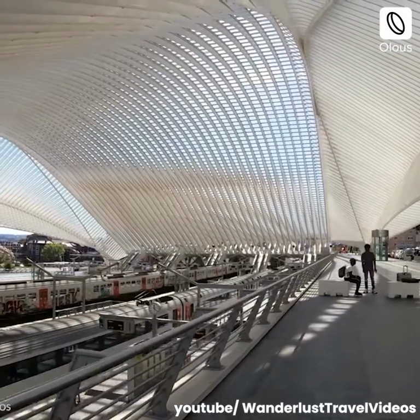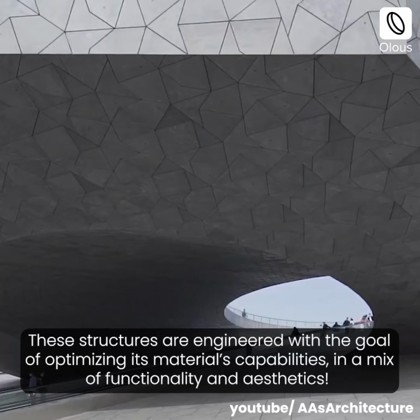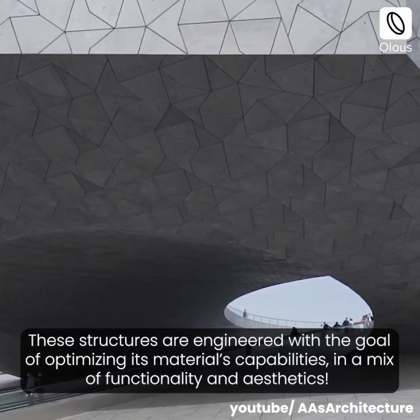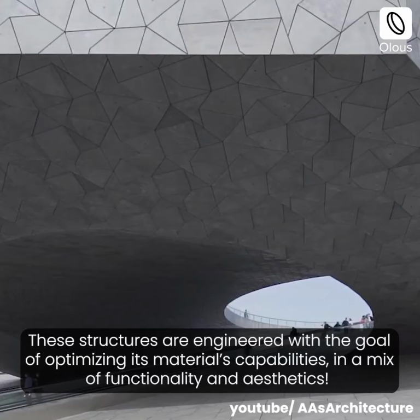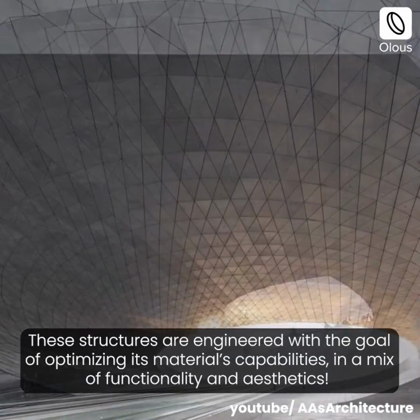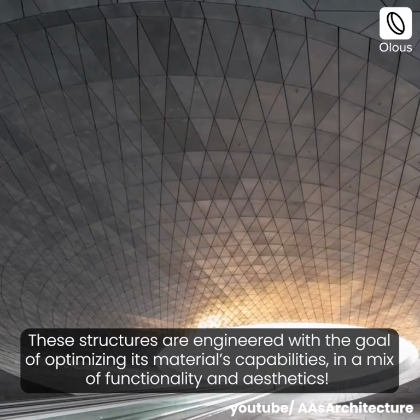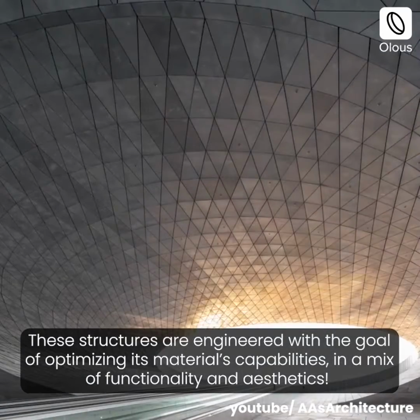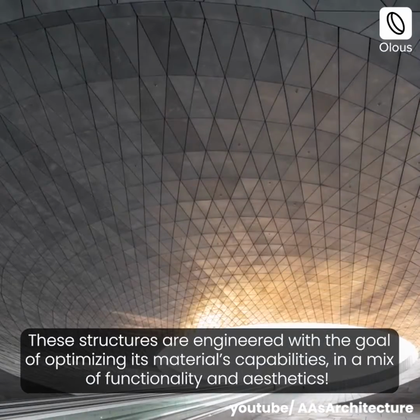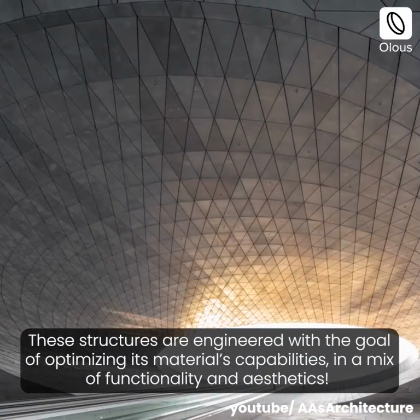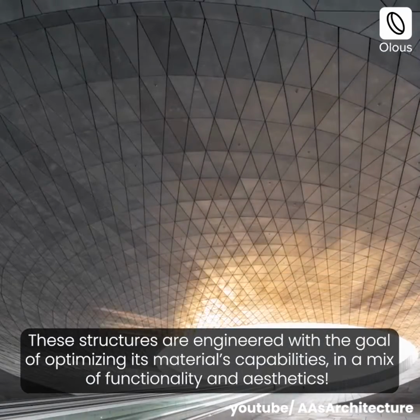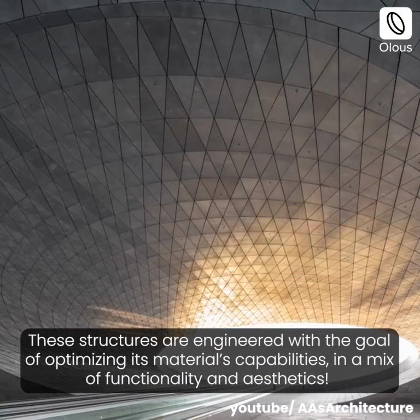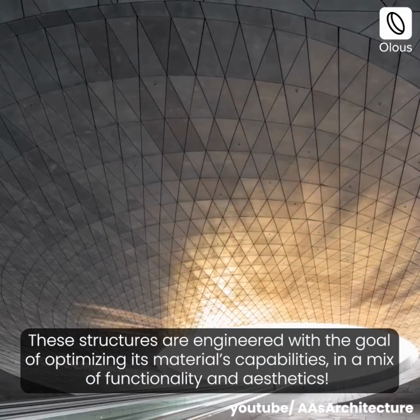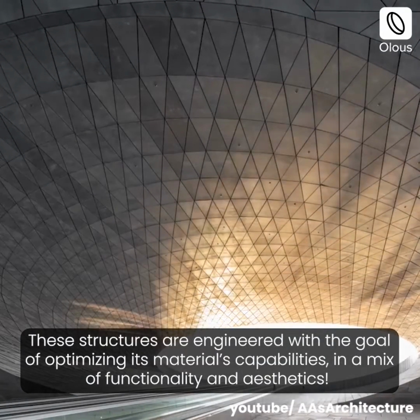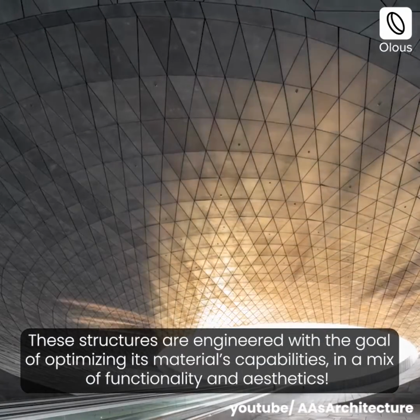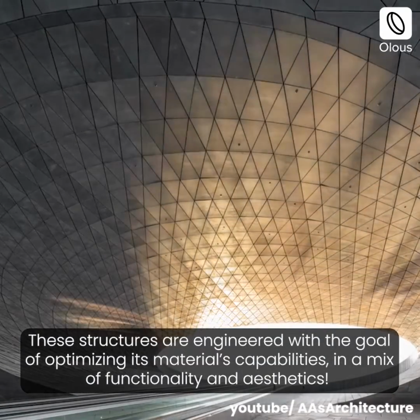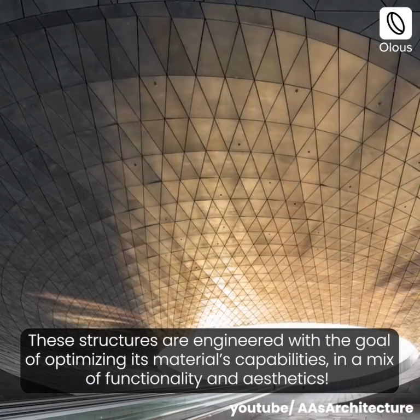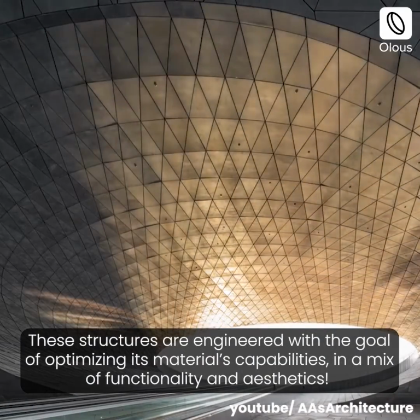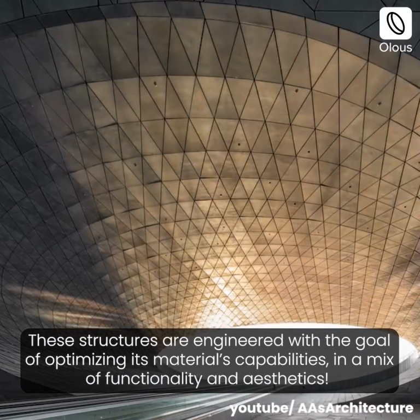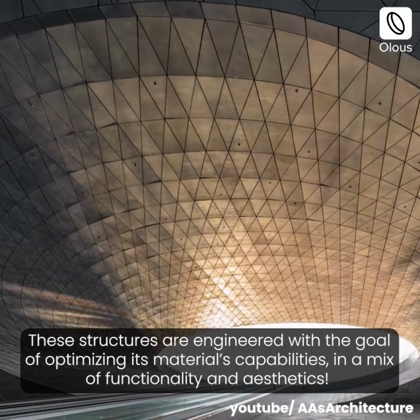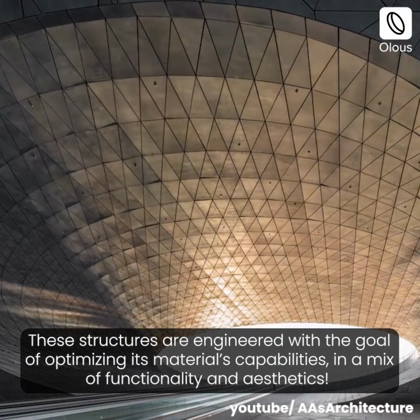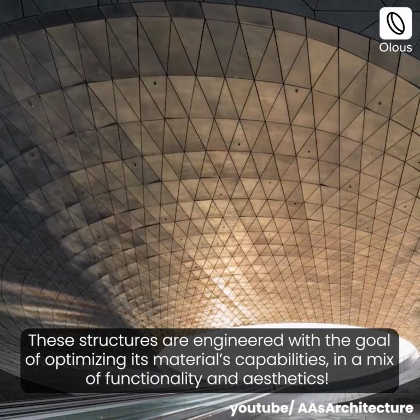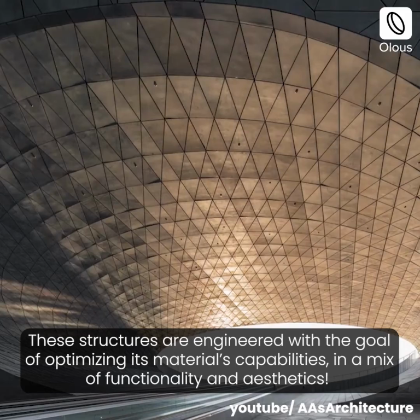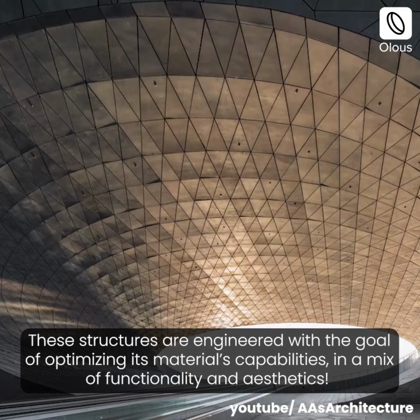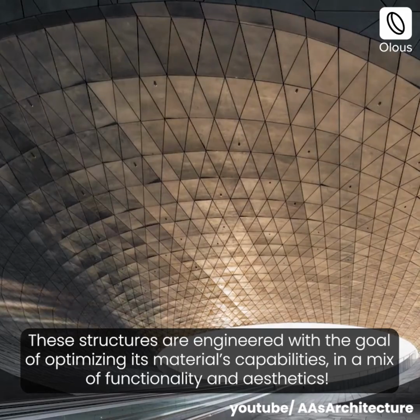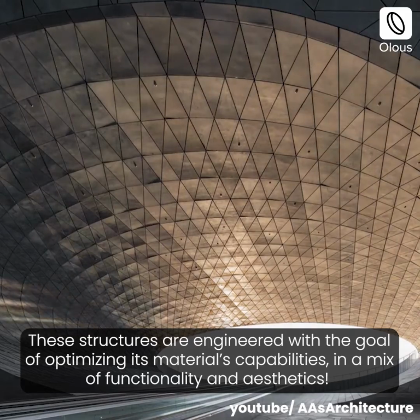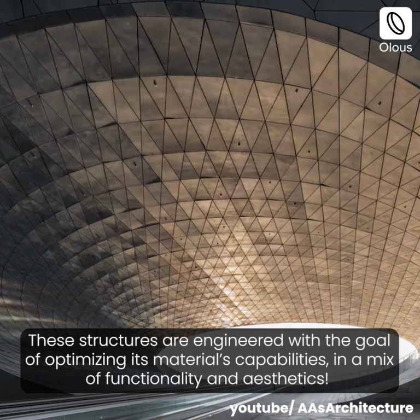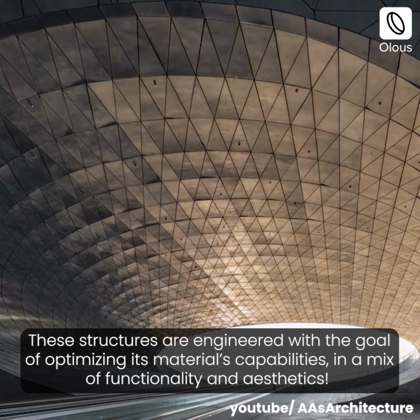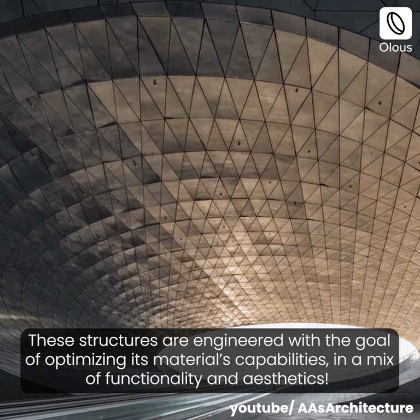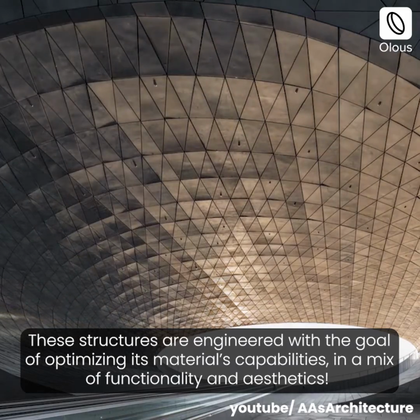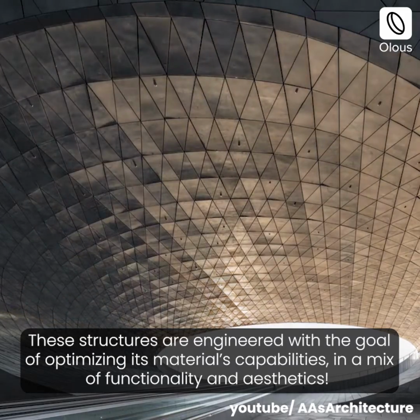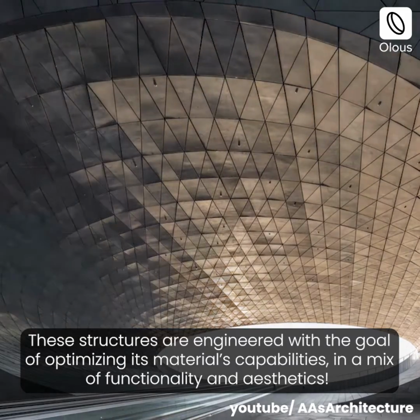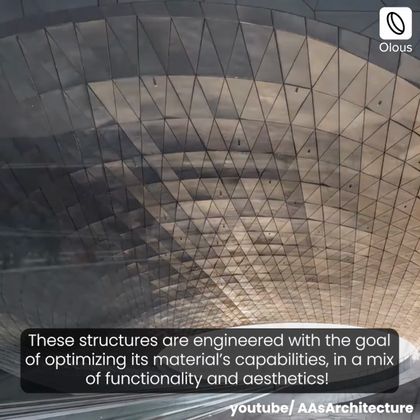These structures are engineered with the goal of optimizing their materials' capabilities in a mix of functionality and aesthetics.